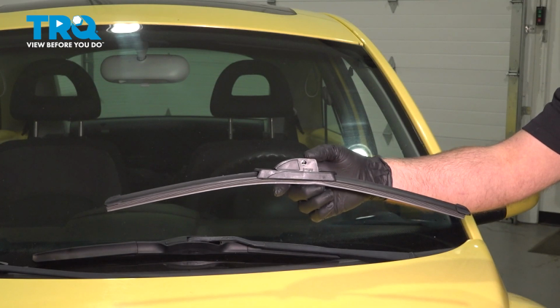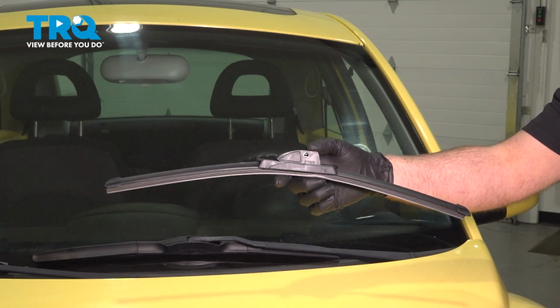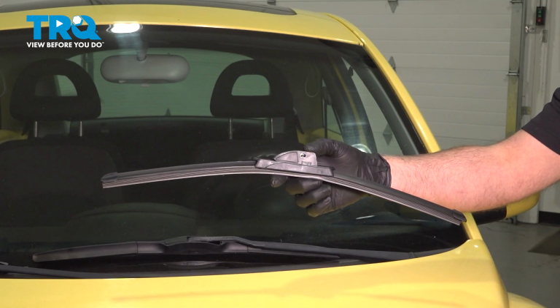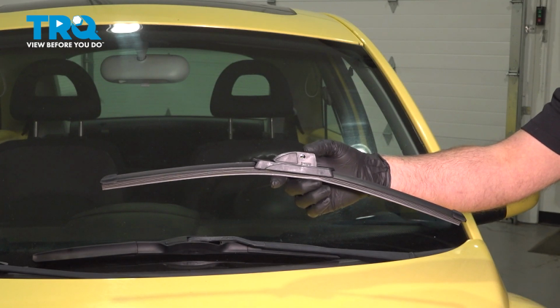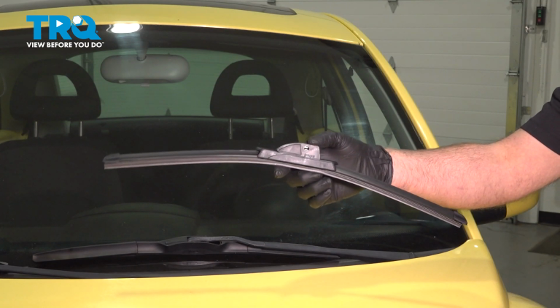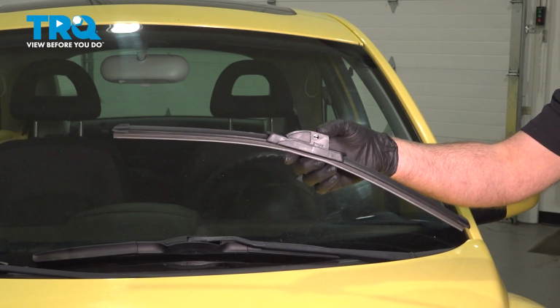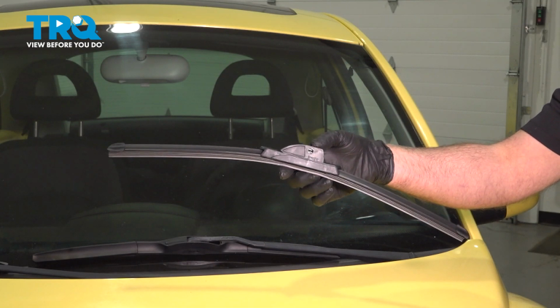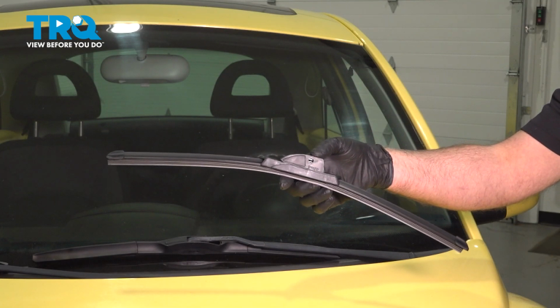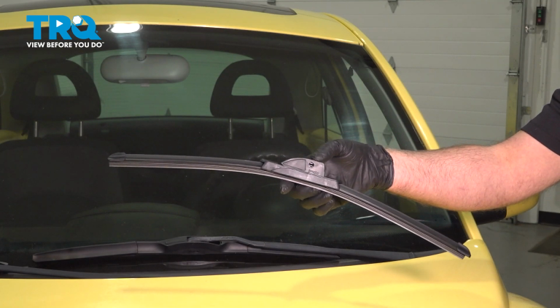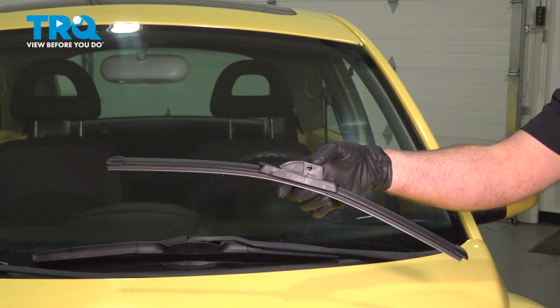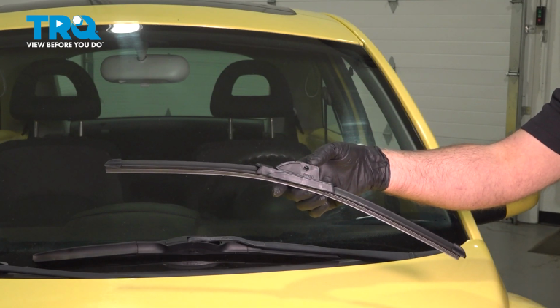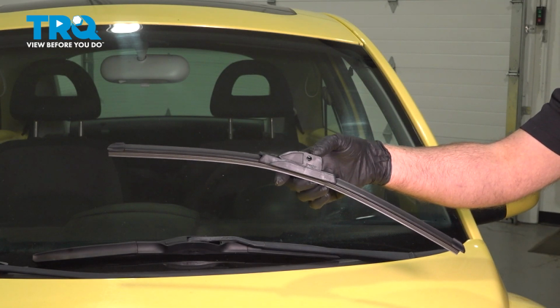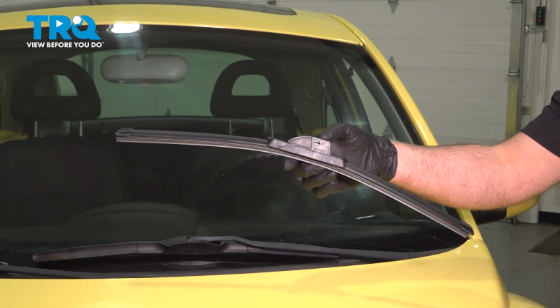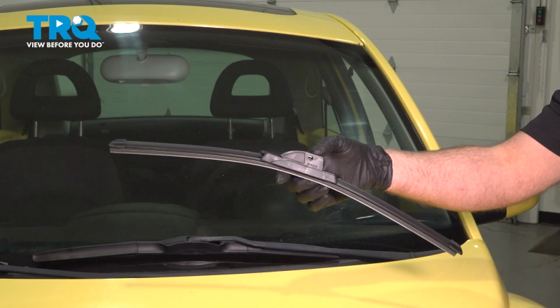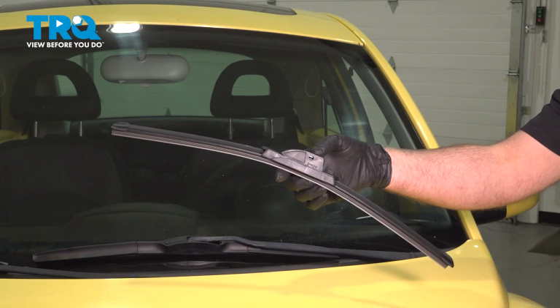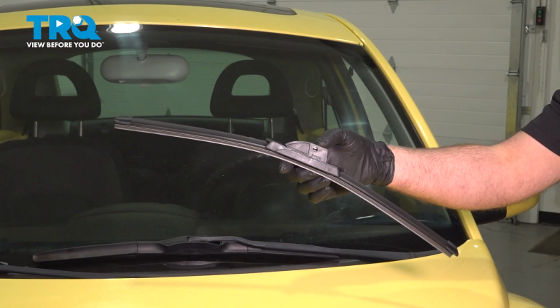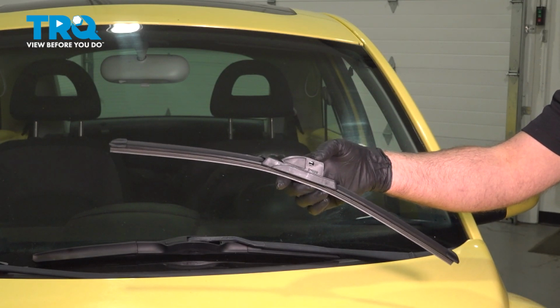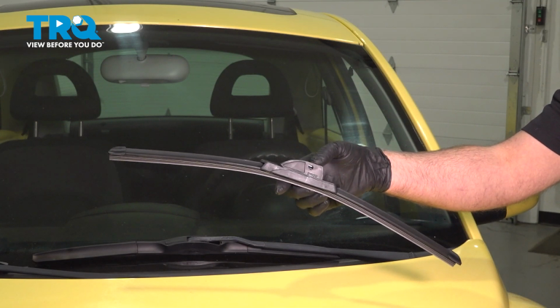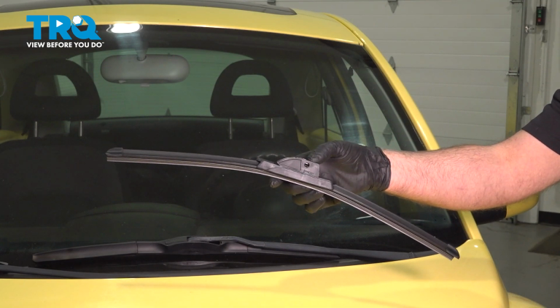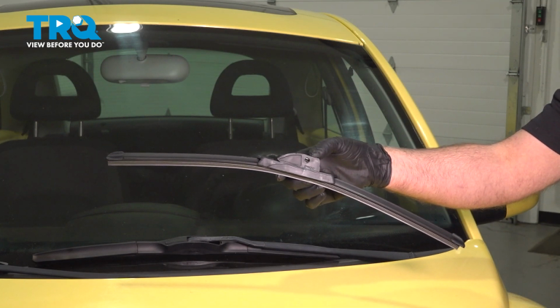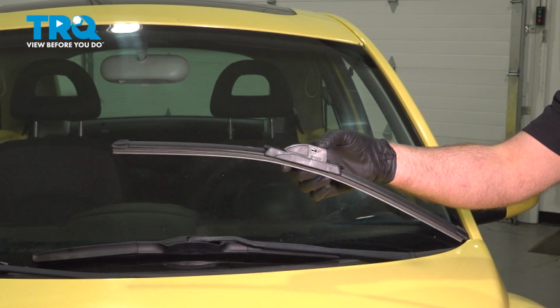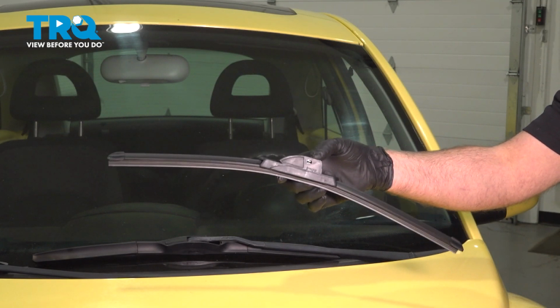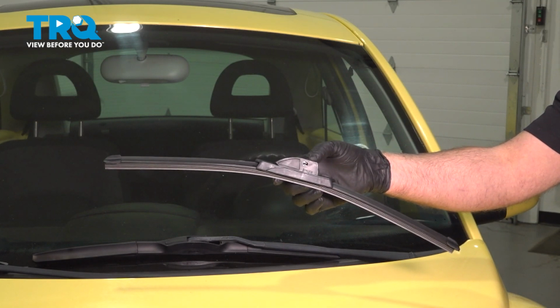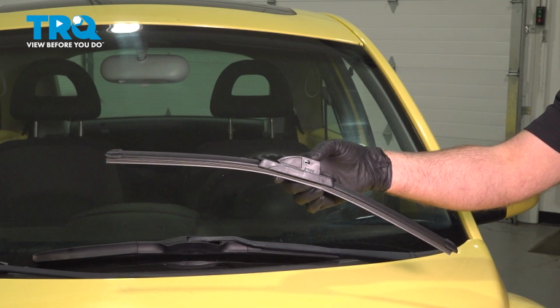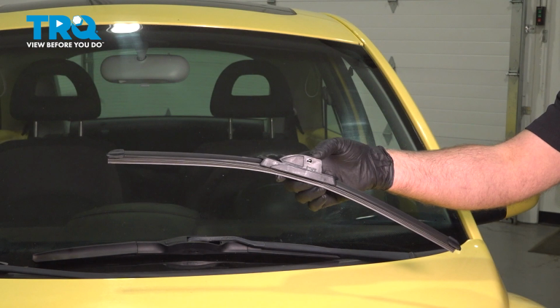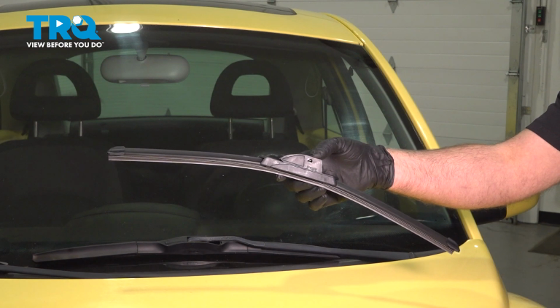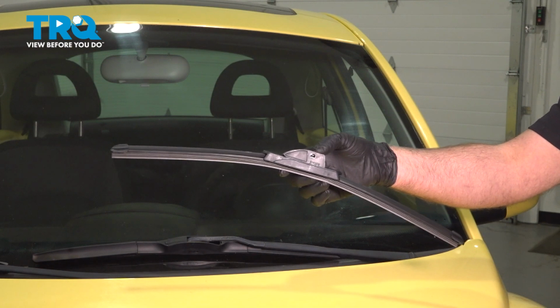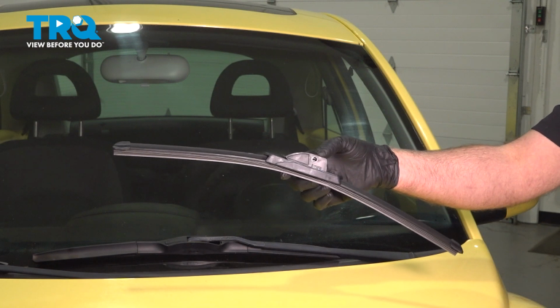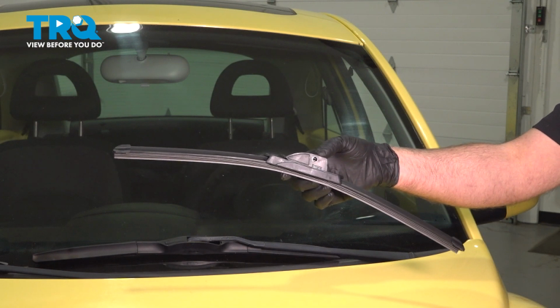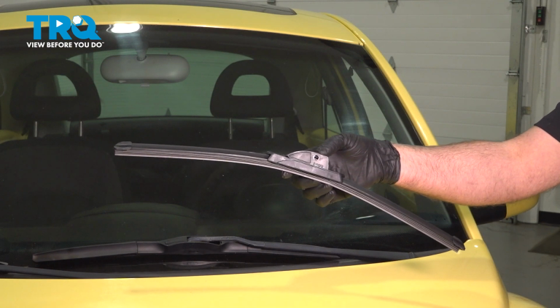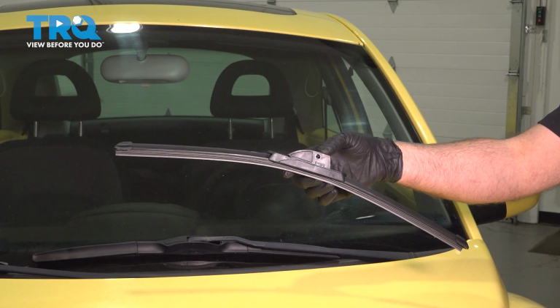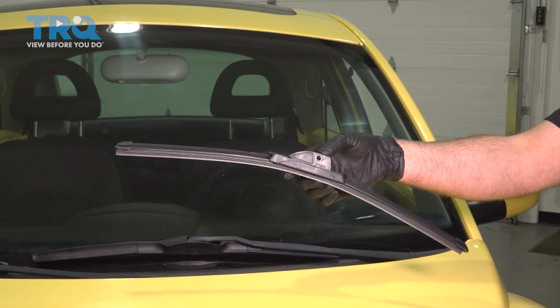In this video, I'm going to show you how to replace the front wiper blades on this Volkswagen Beetle. Let's get into it.